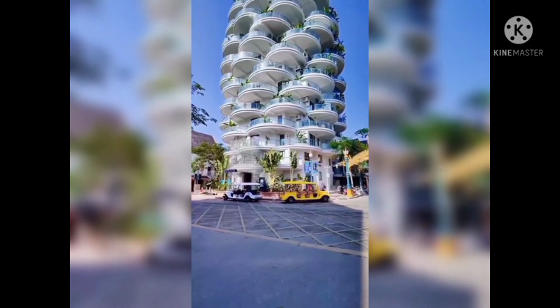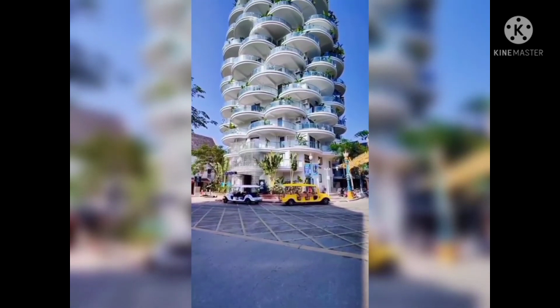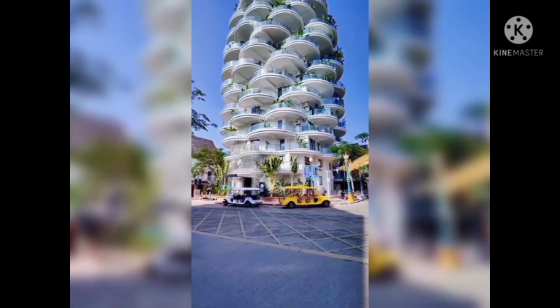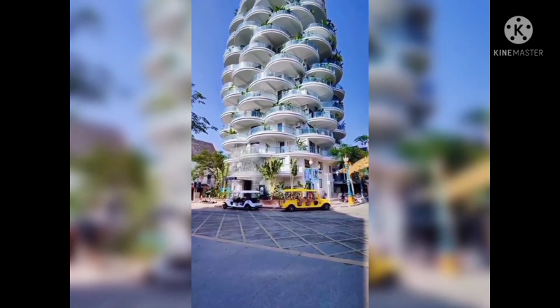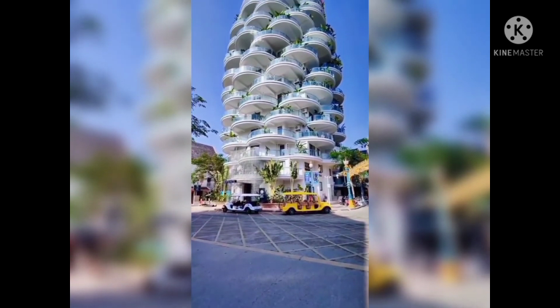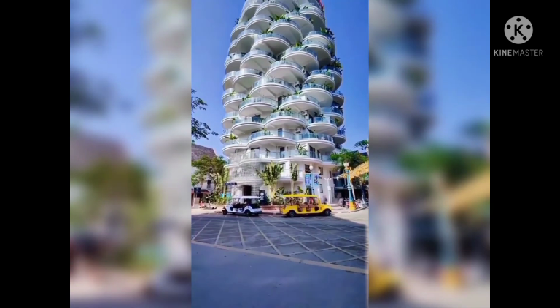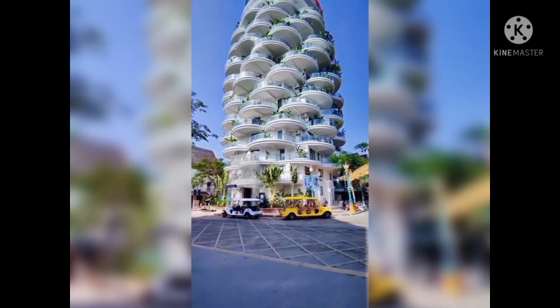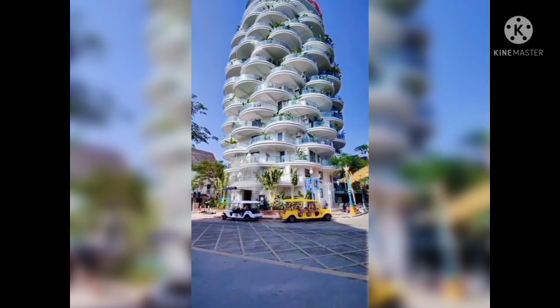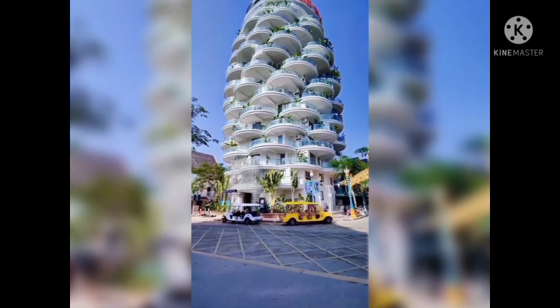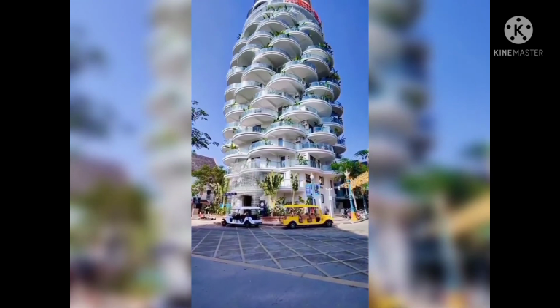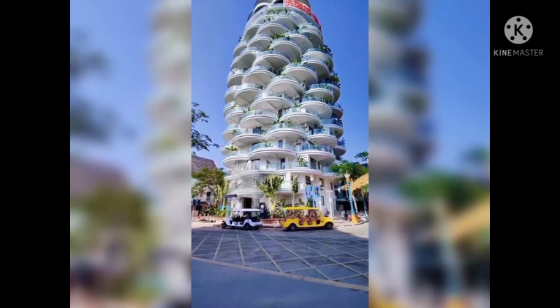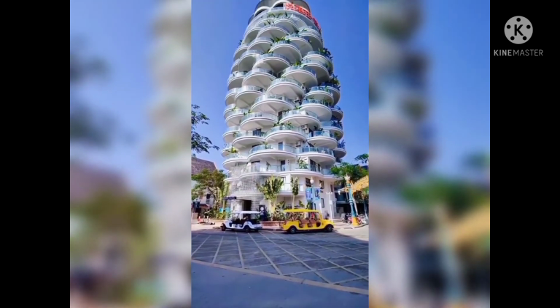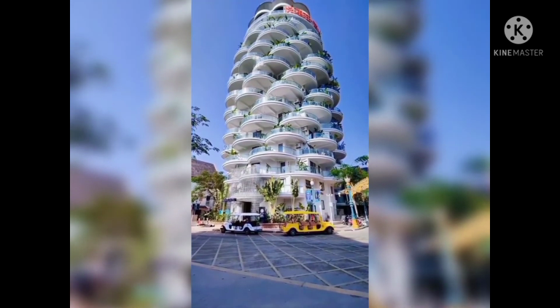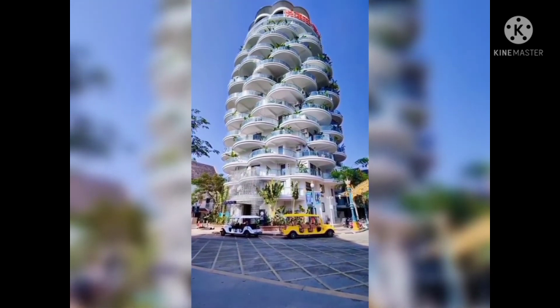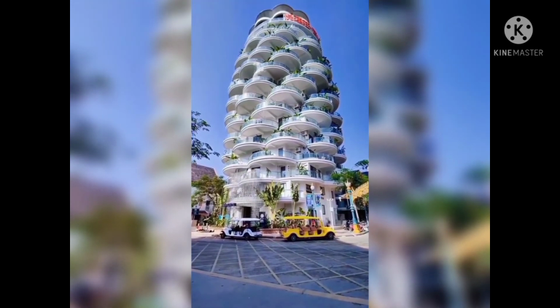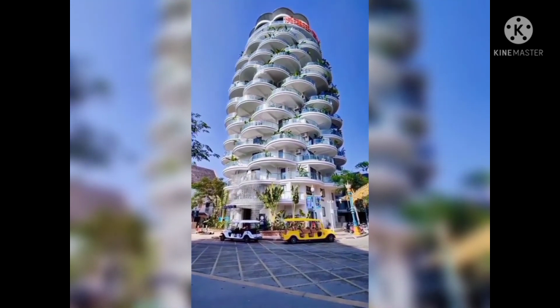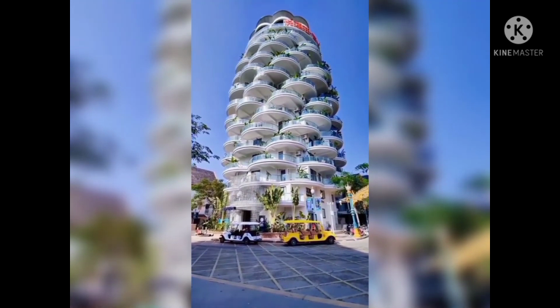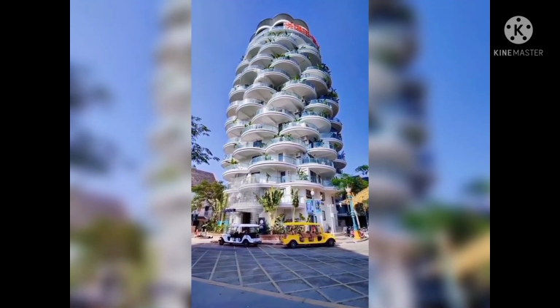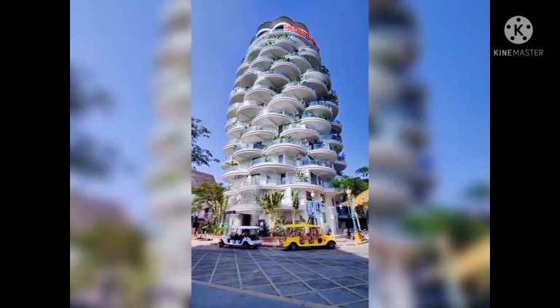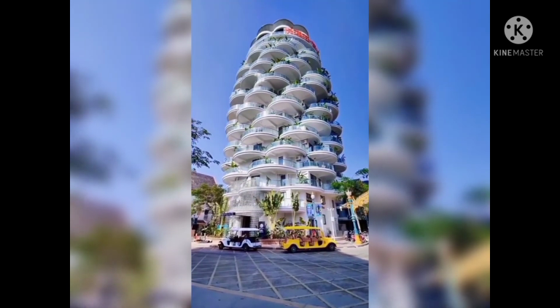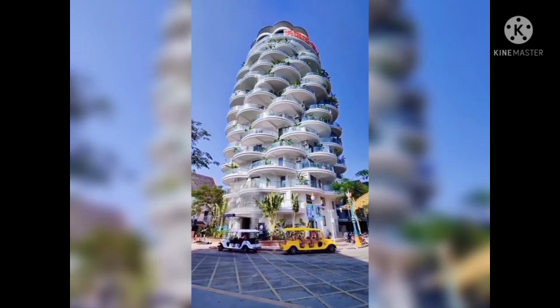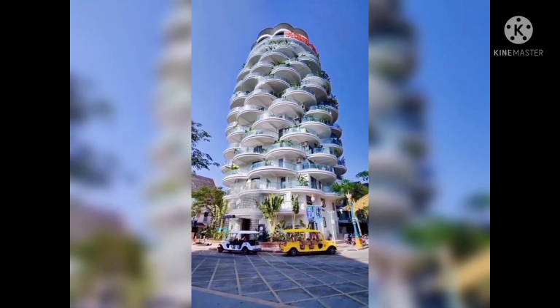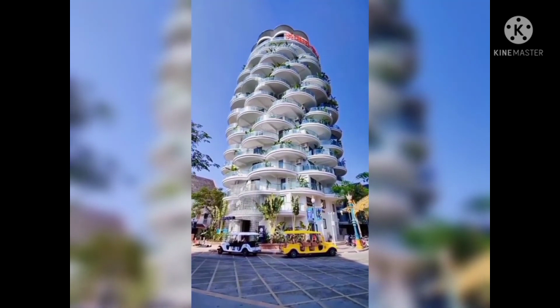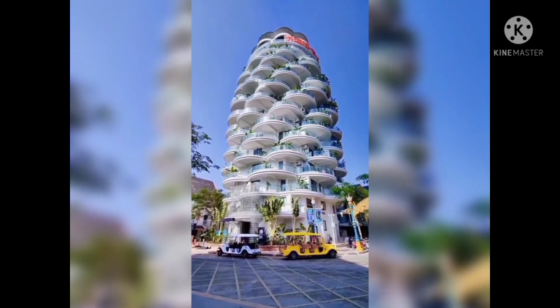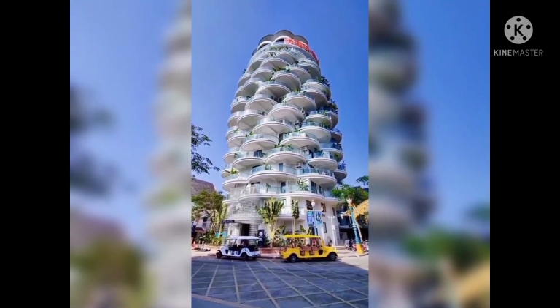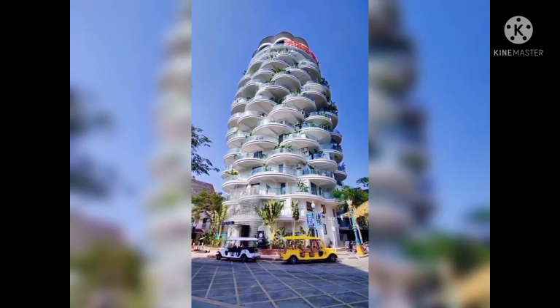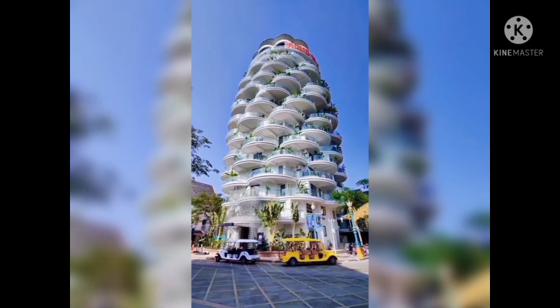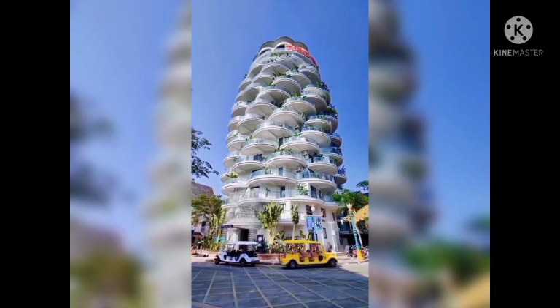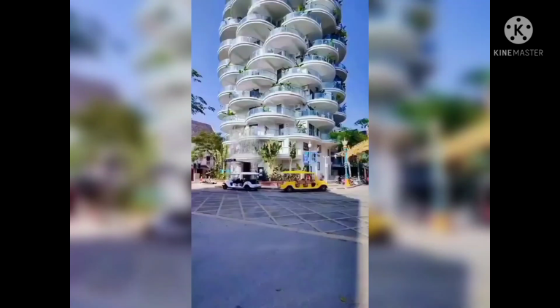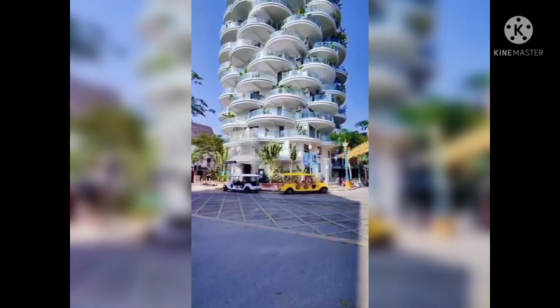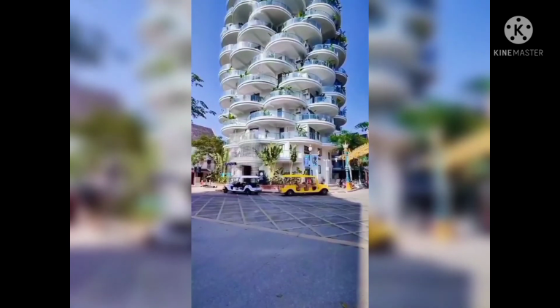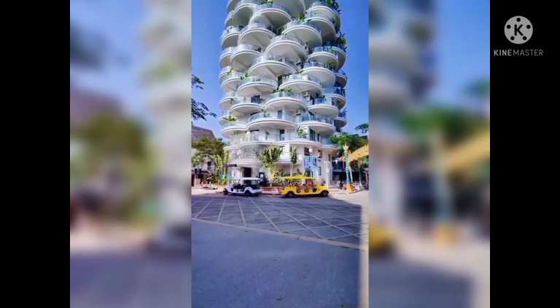This is the most unique house design I have ever seen, and this building is located in China.